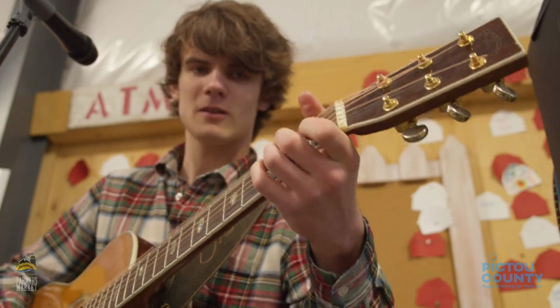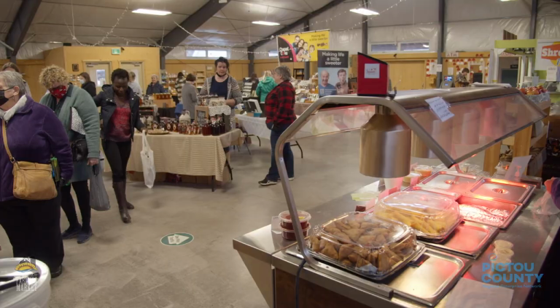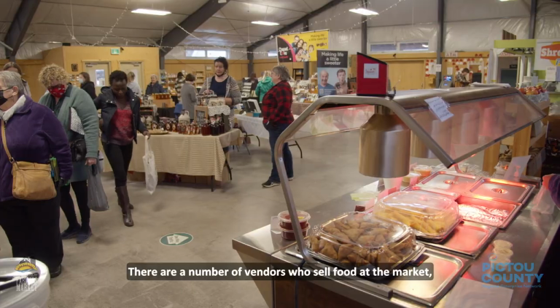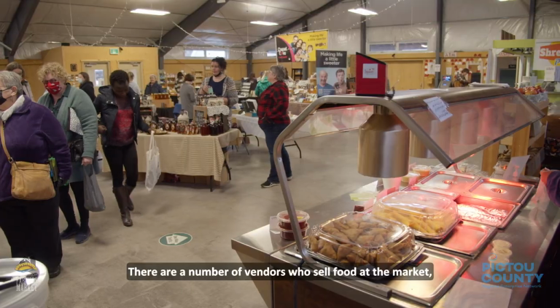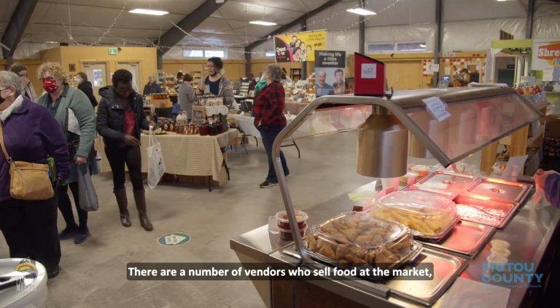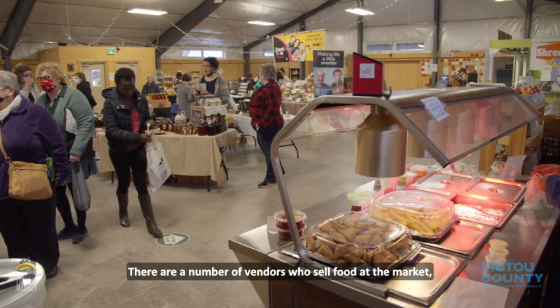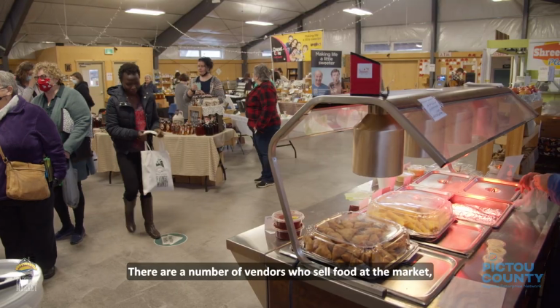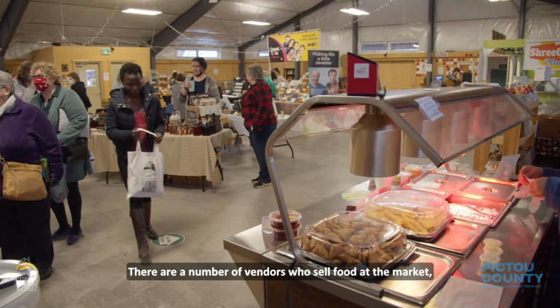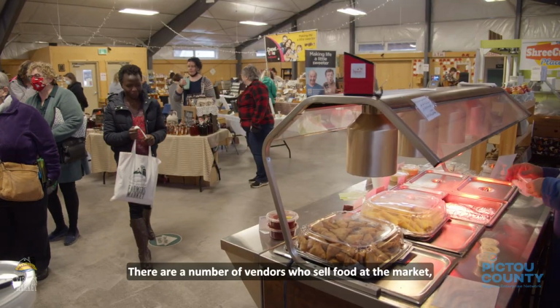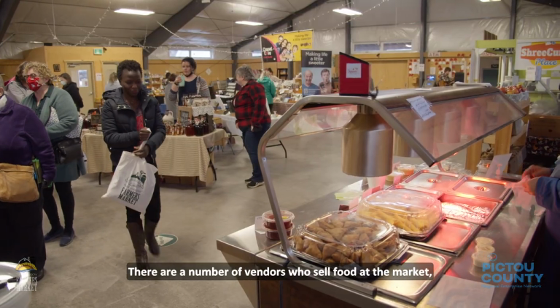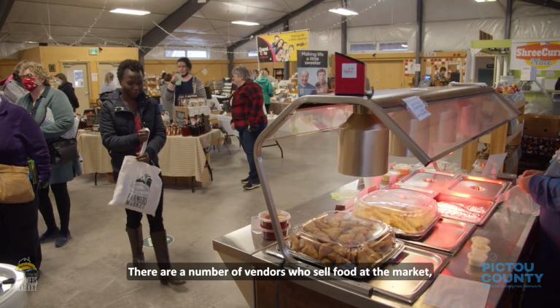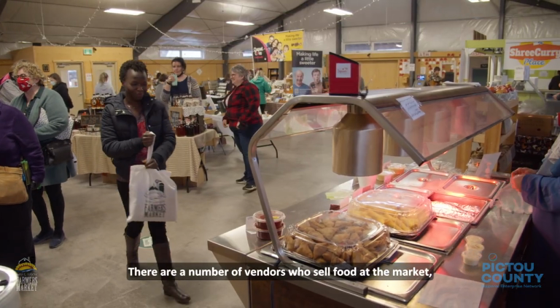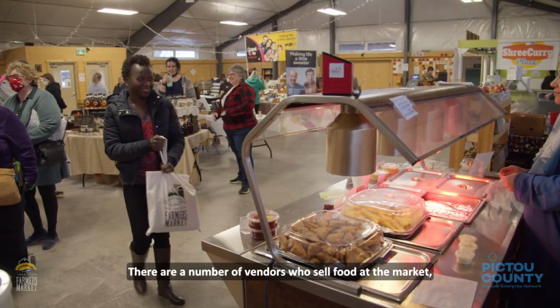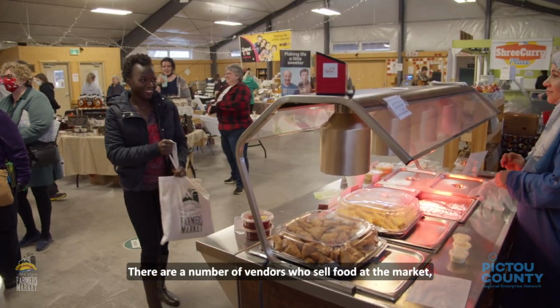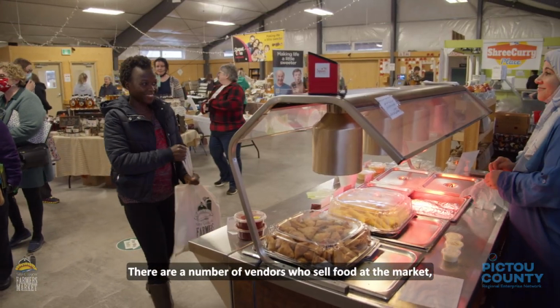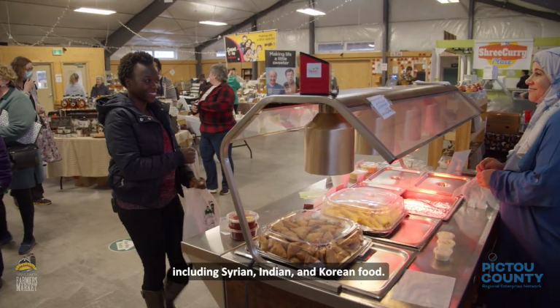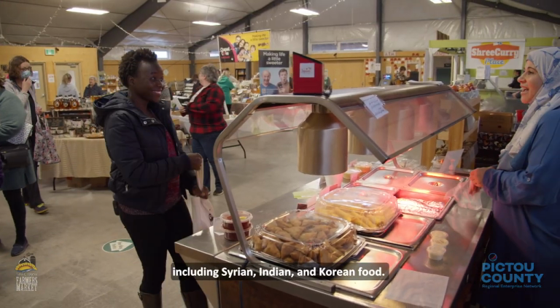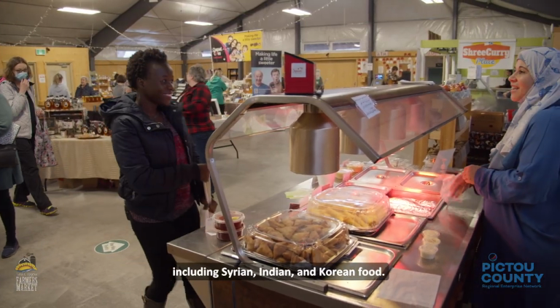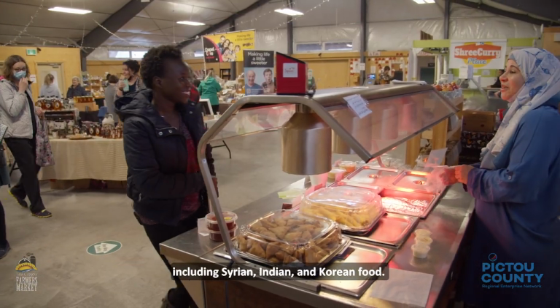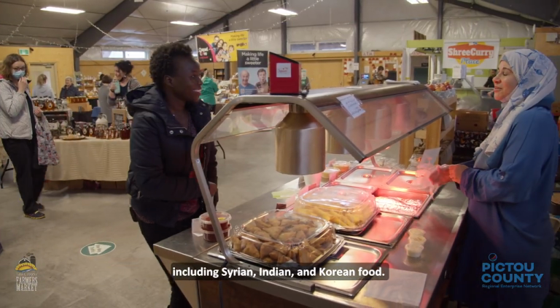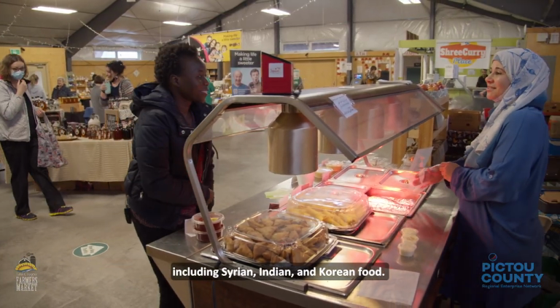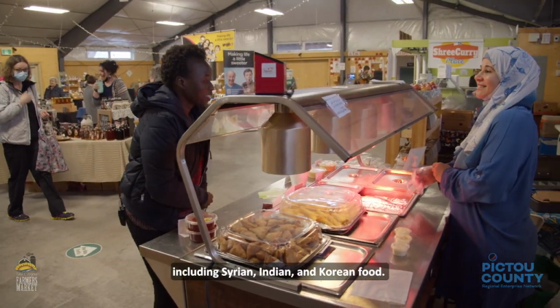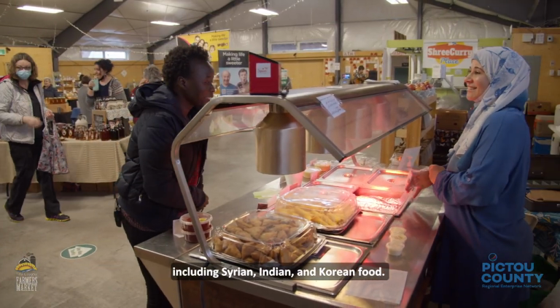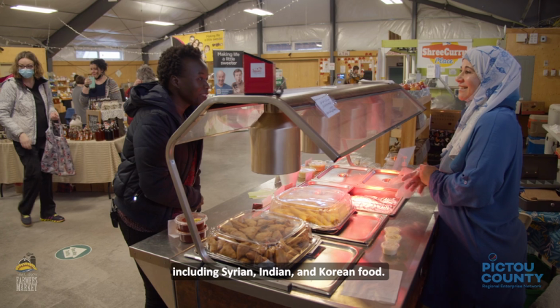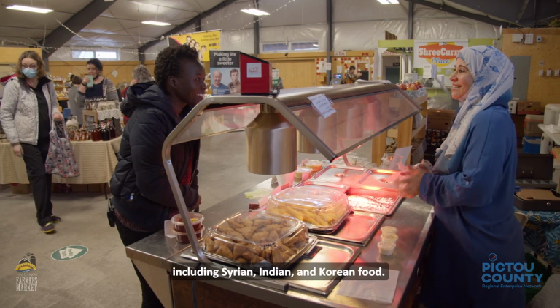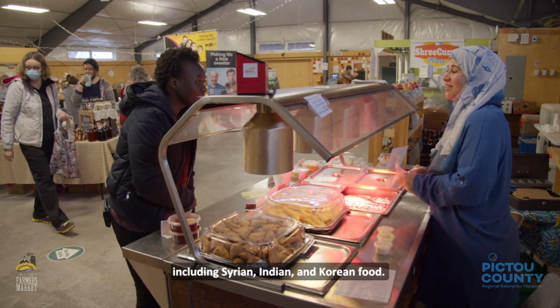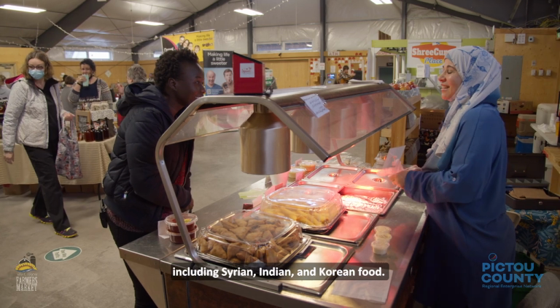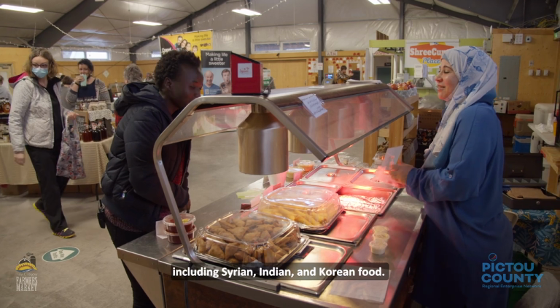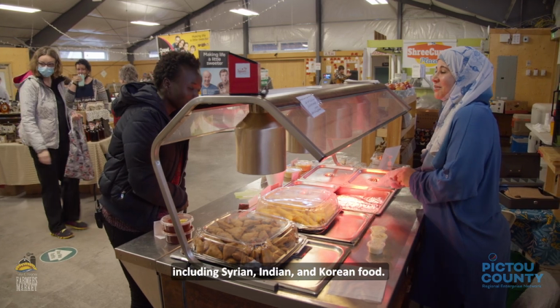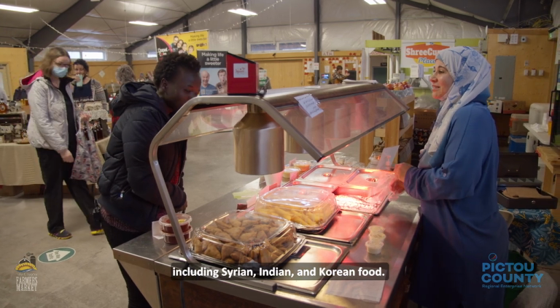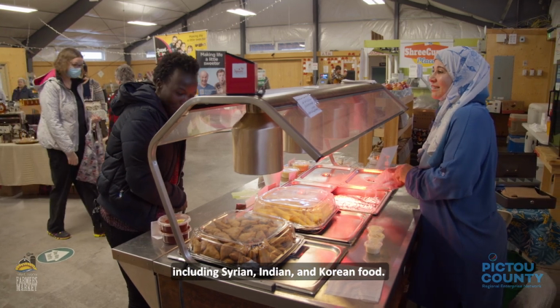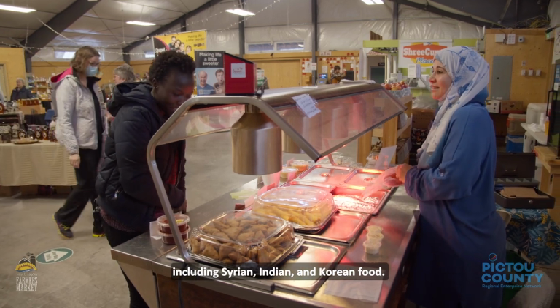There are a number of vendors who sell food at the market, including Syrian, Indian, and Korean food.